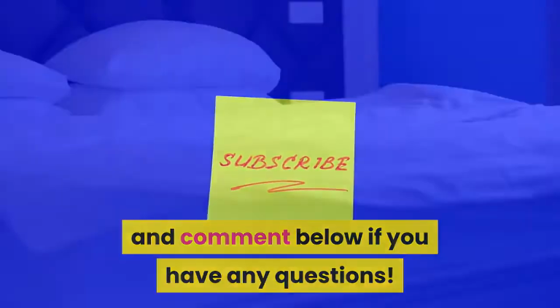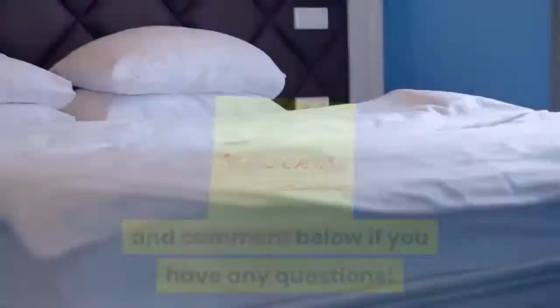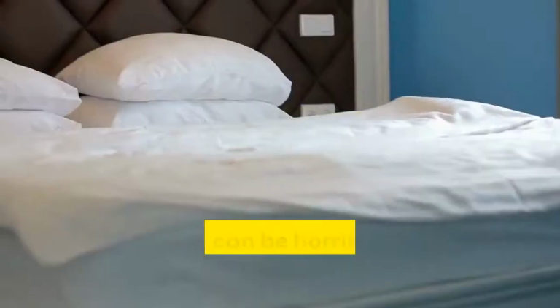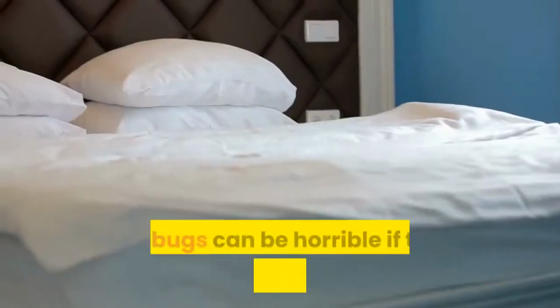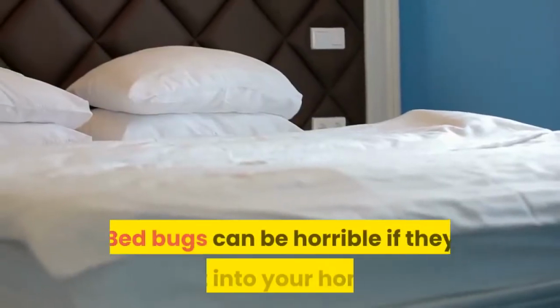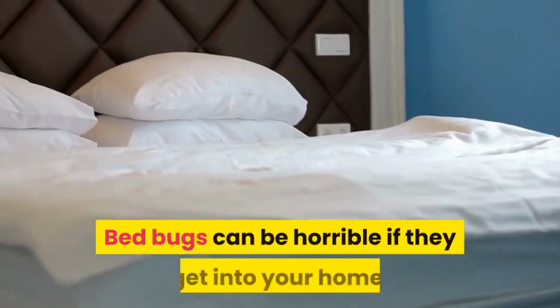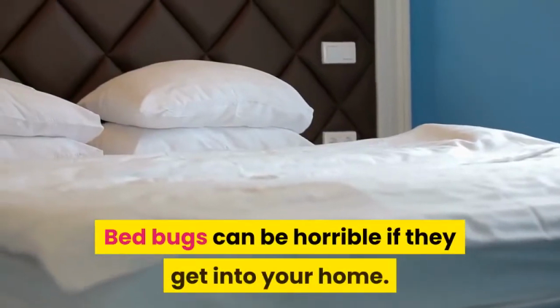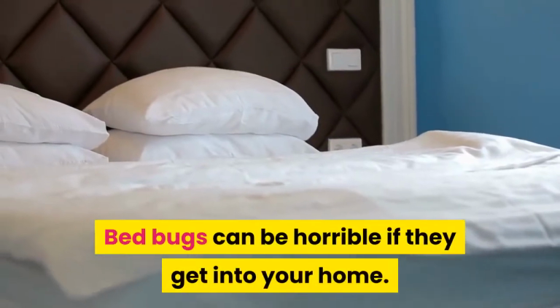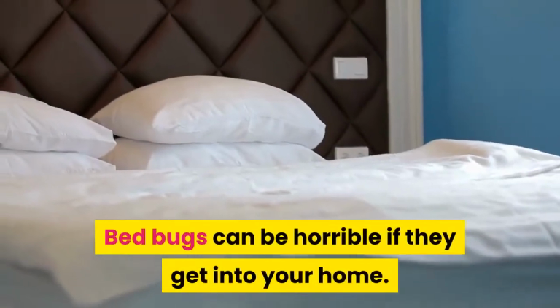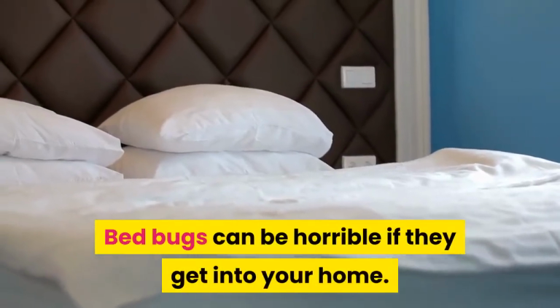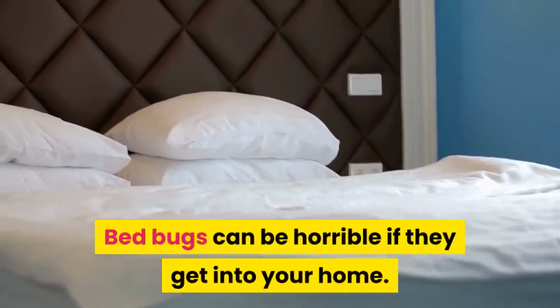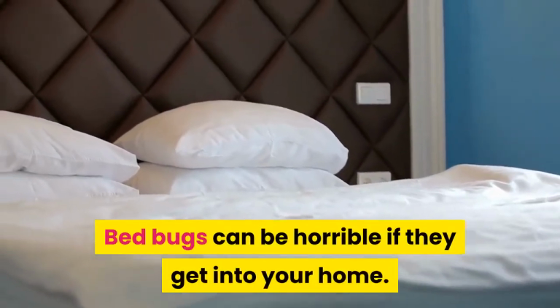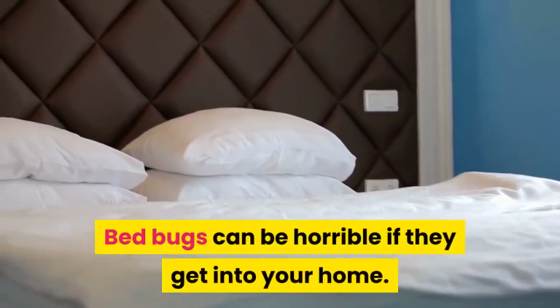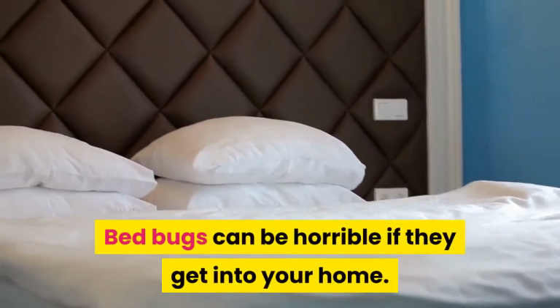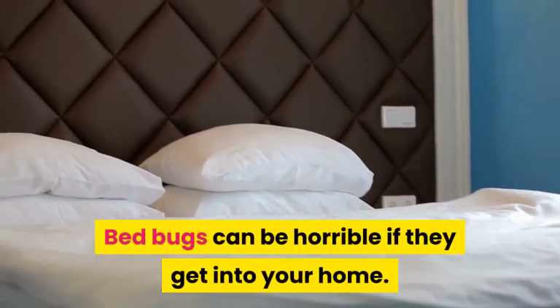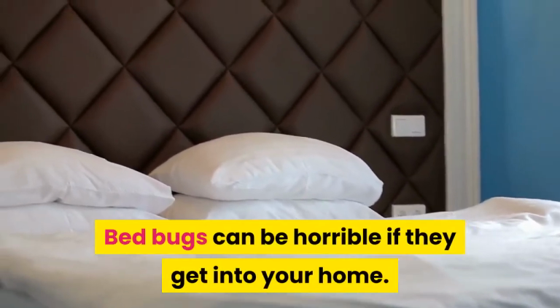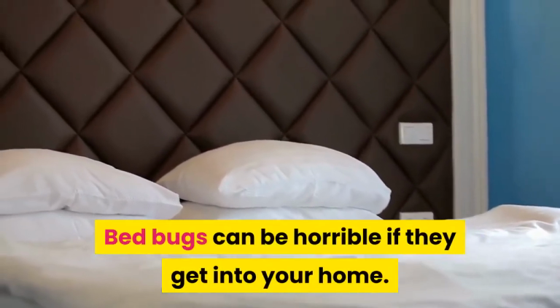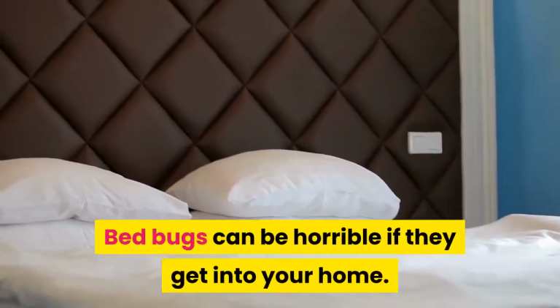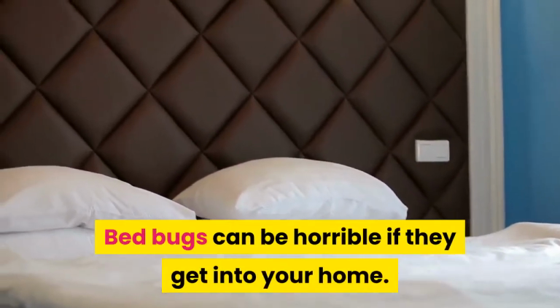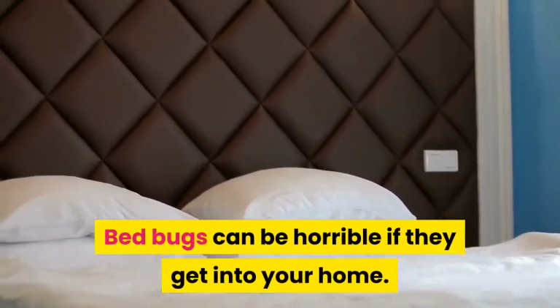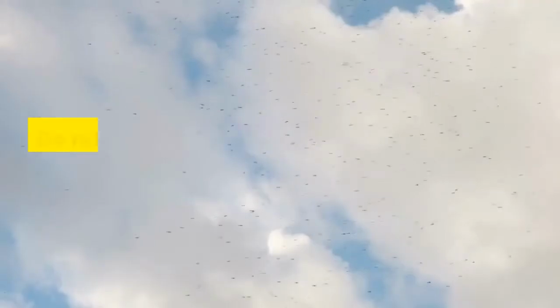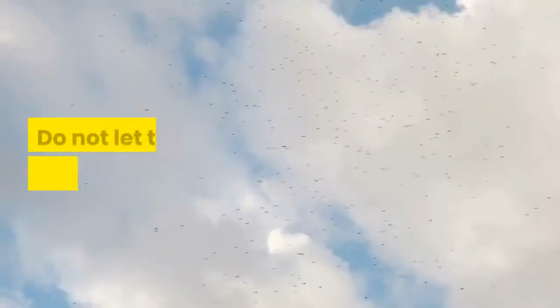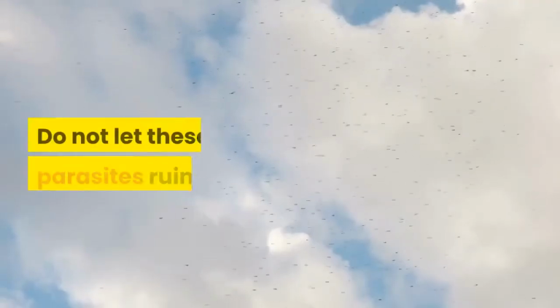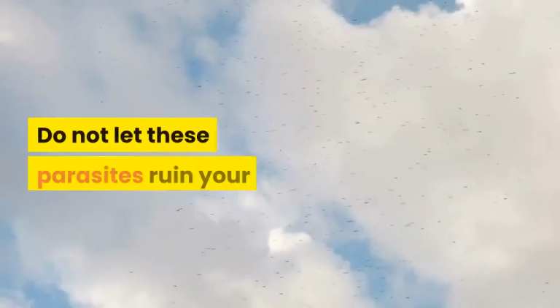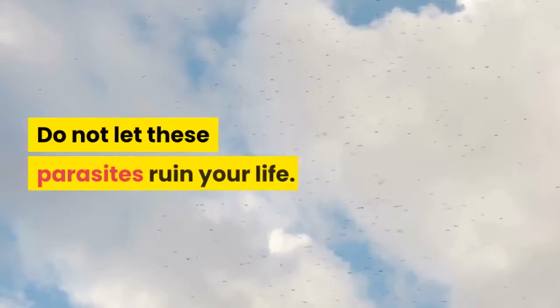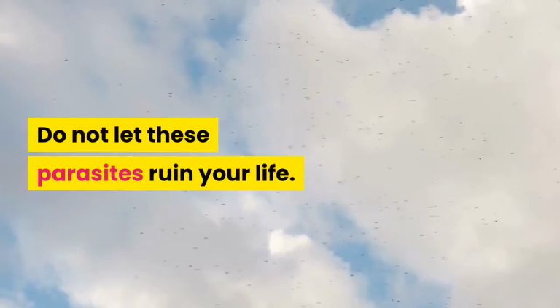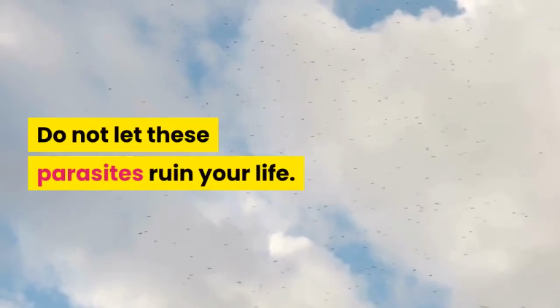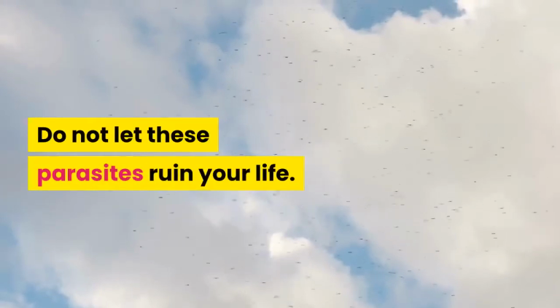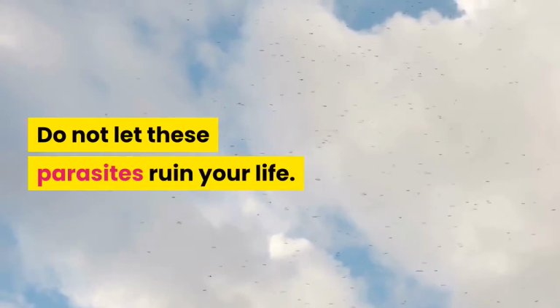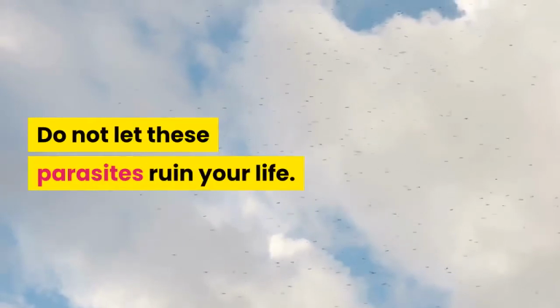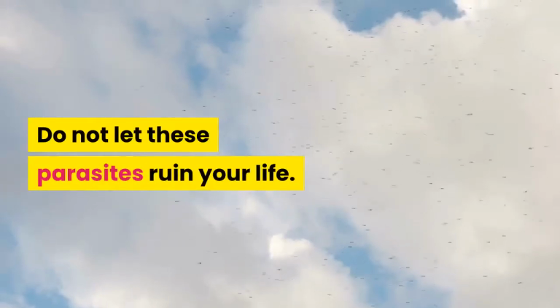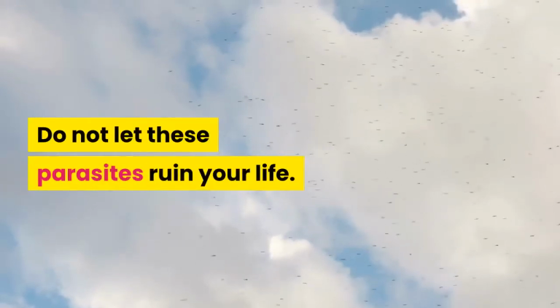Bed bugs can be horrible if they get into your home. Do not let these parasites ruin your life.